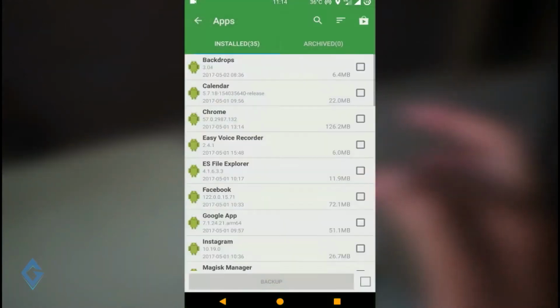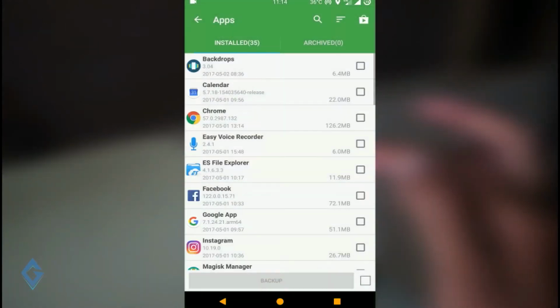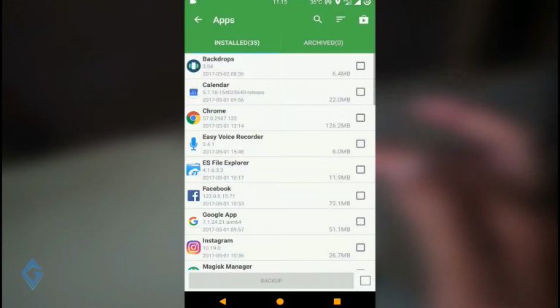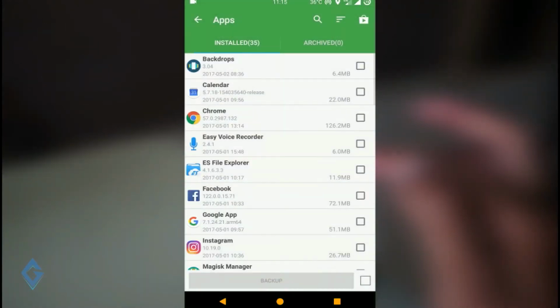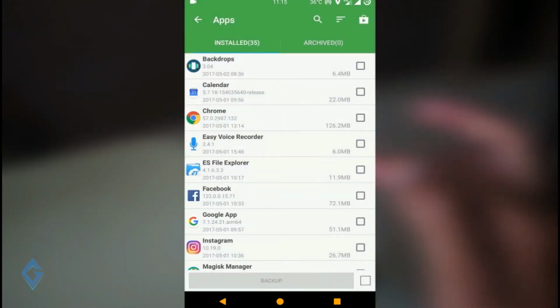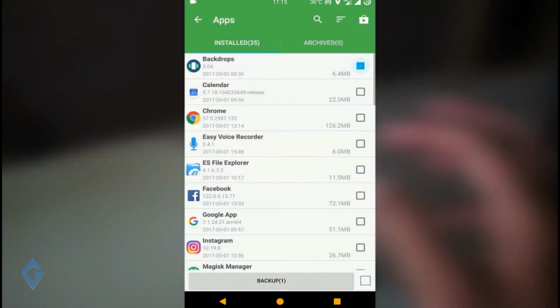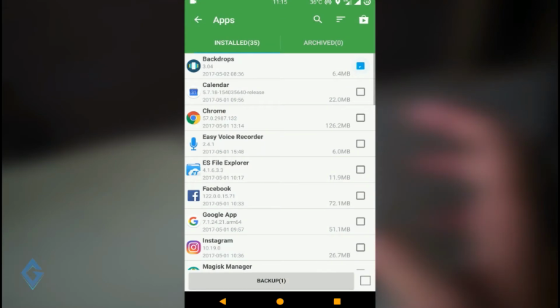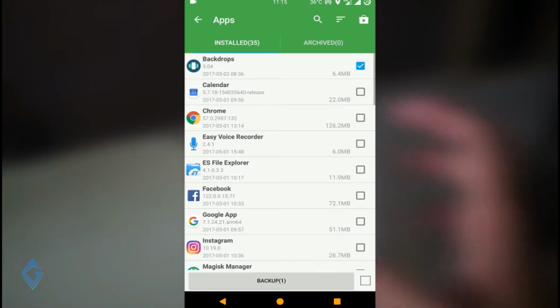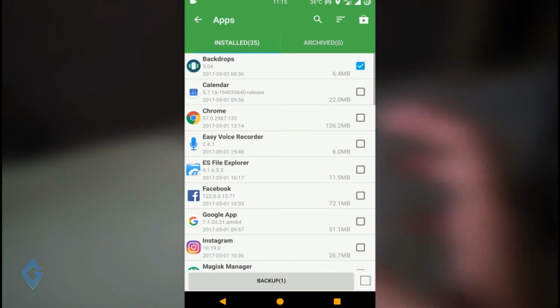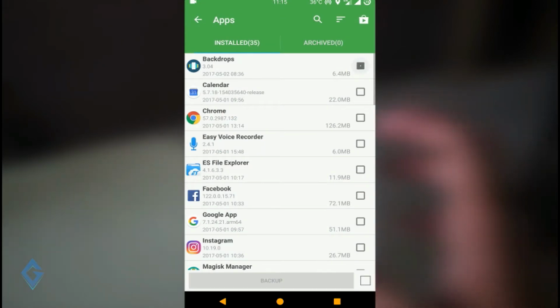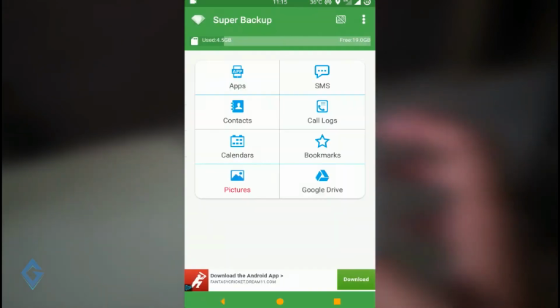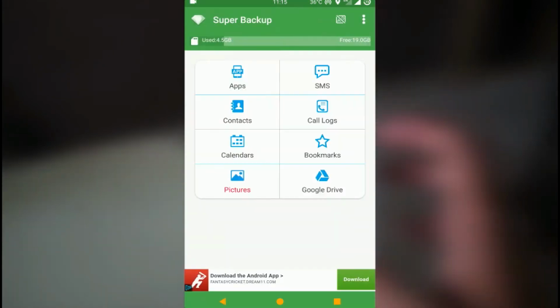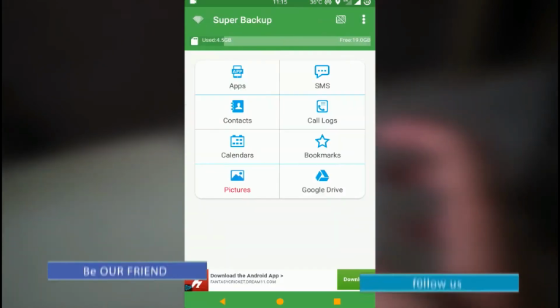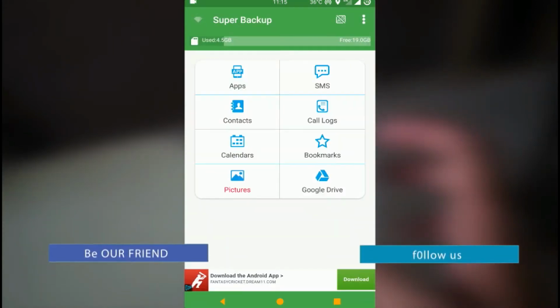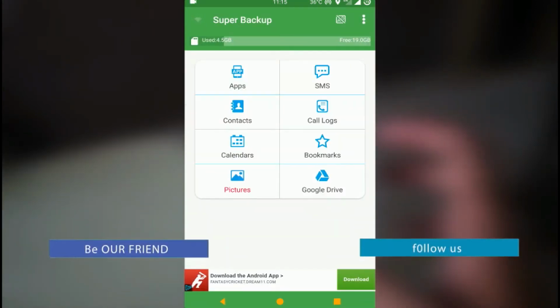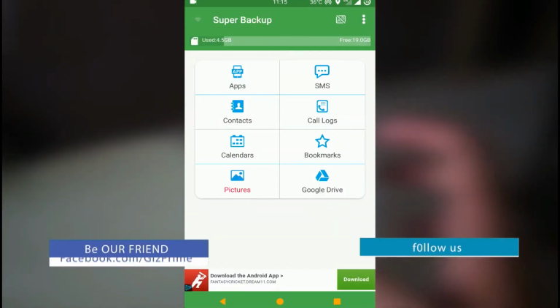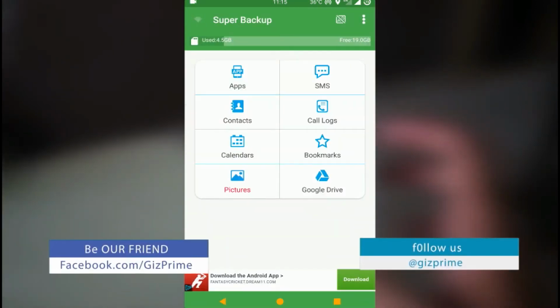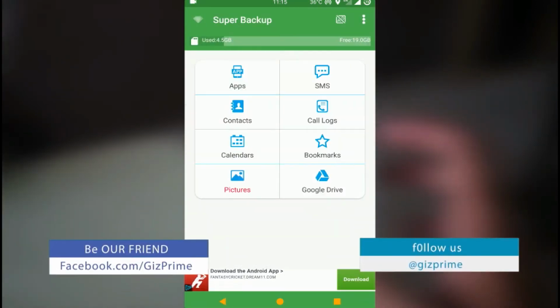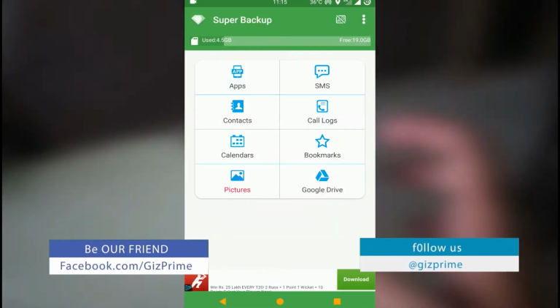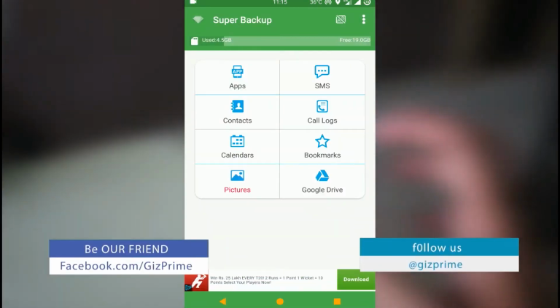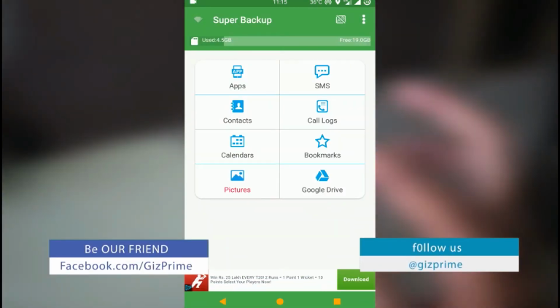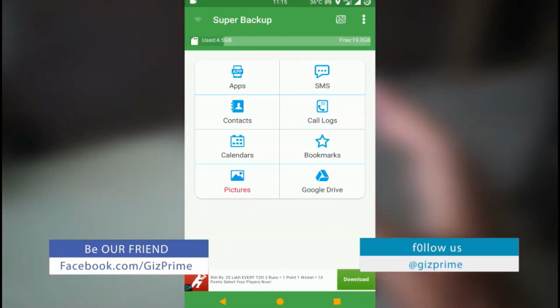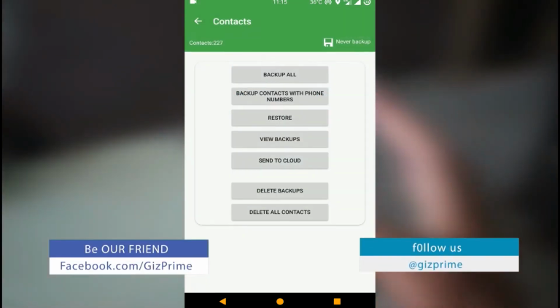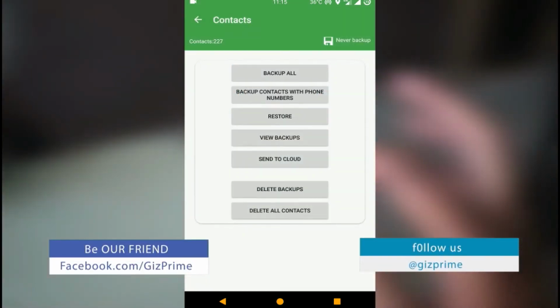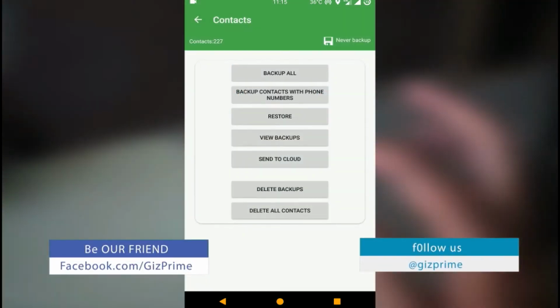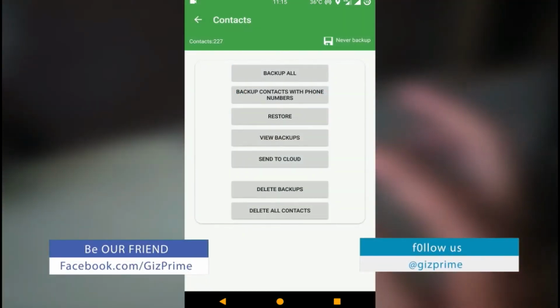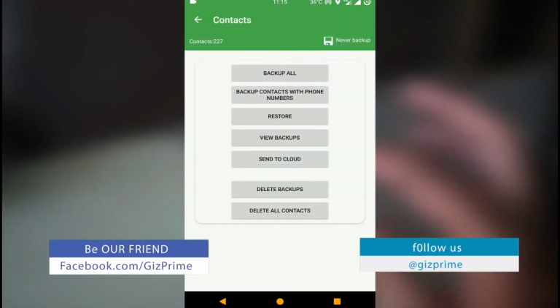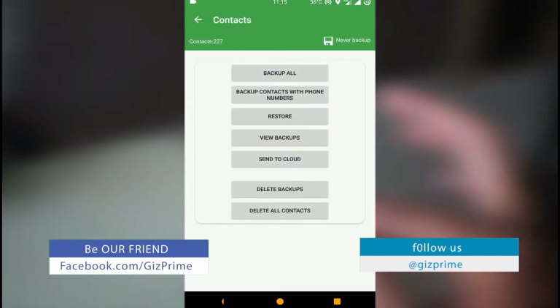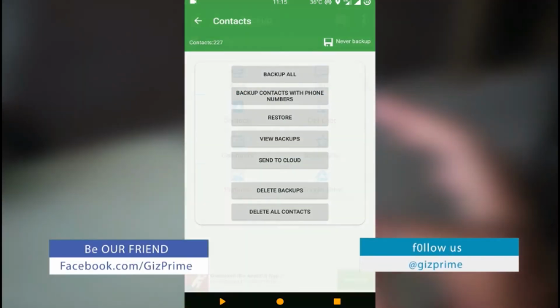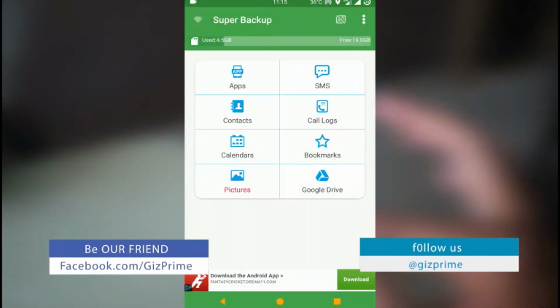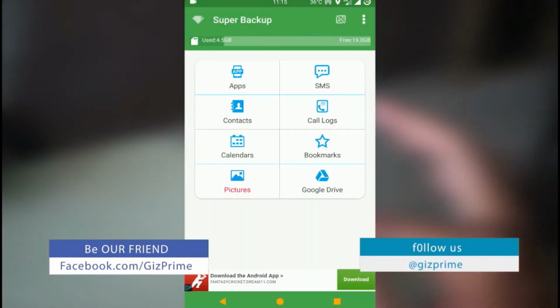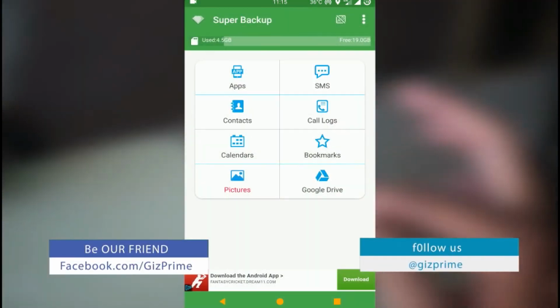Now take a full backup of your Redmi Note 4 and move all the backup data to your PC or any external storage.